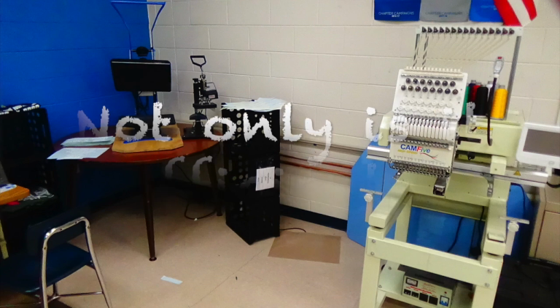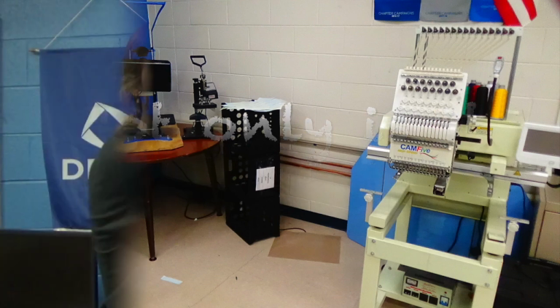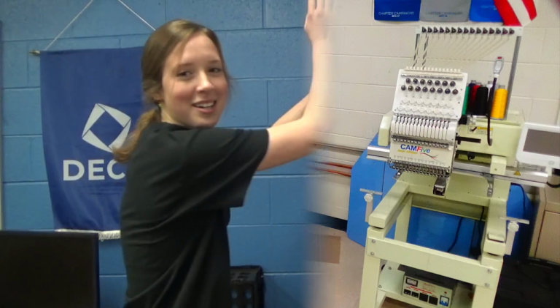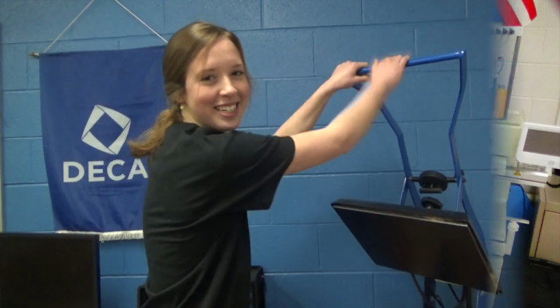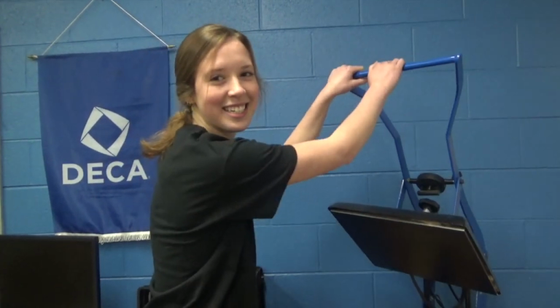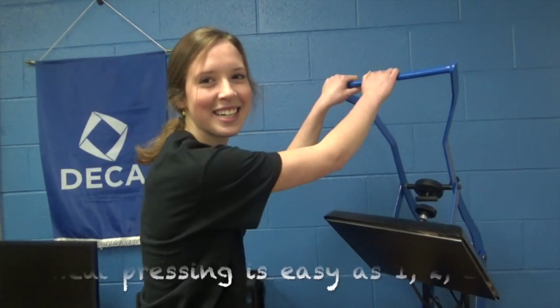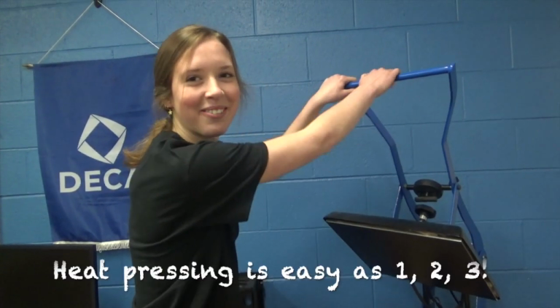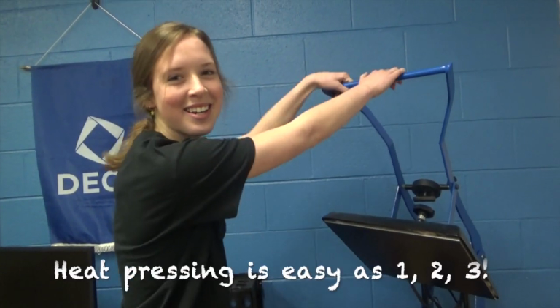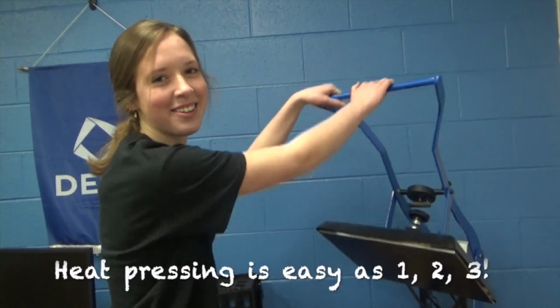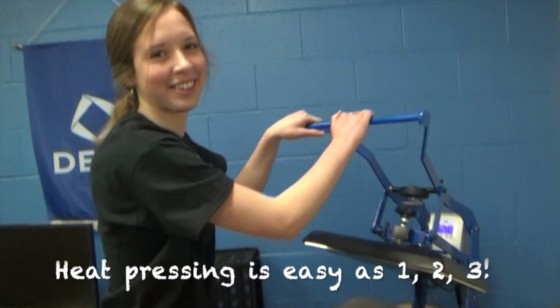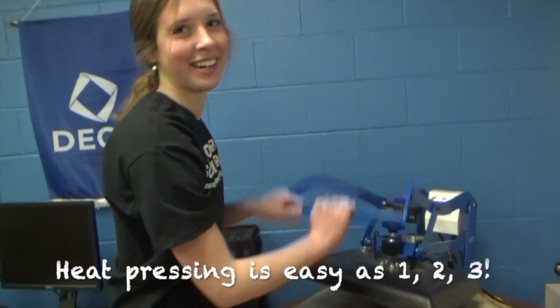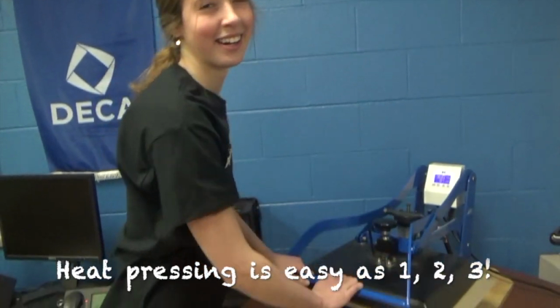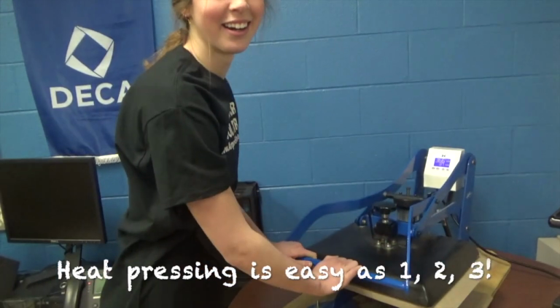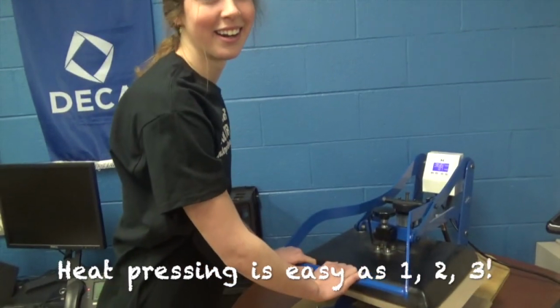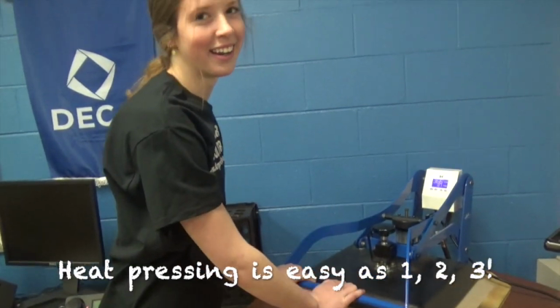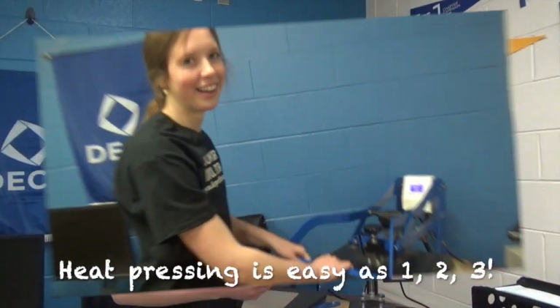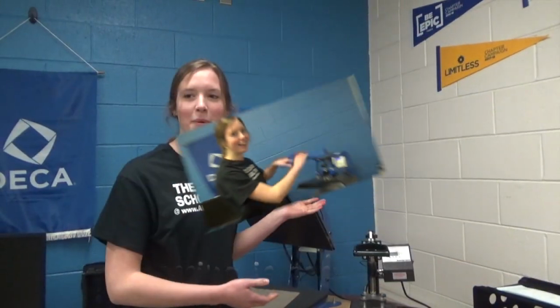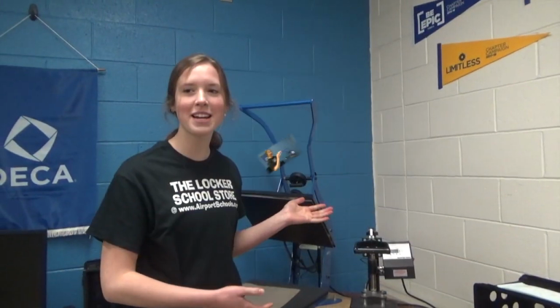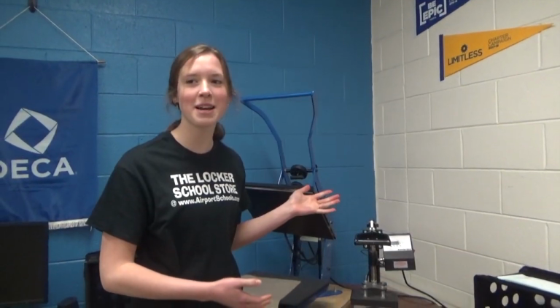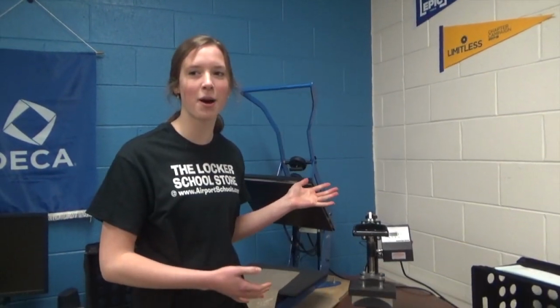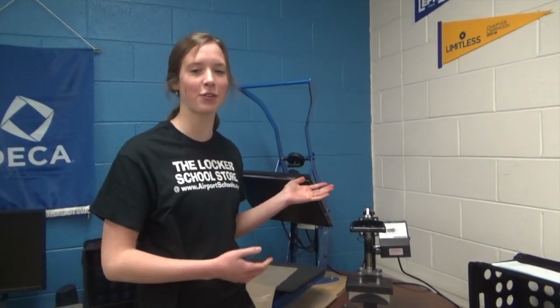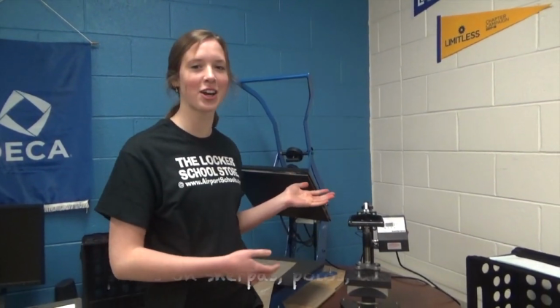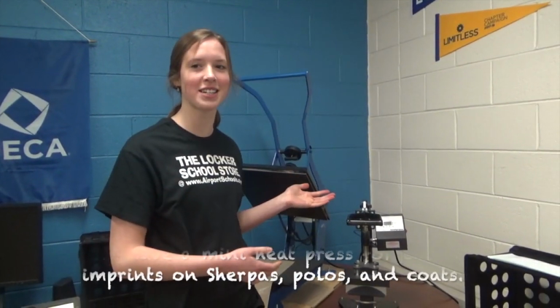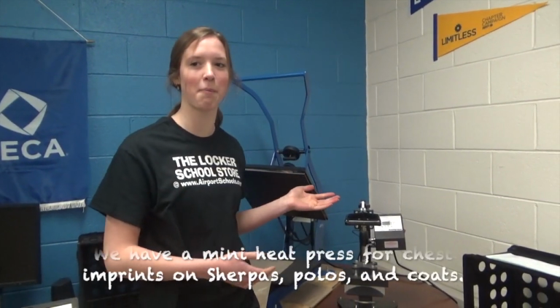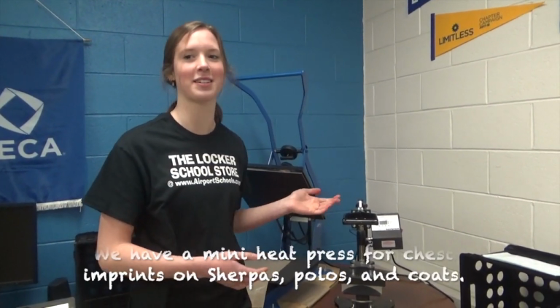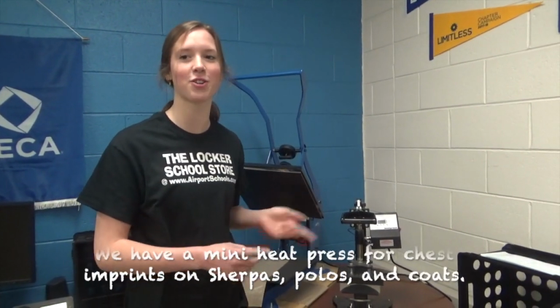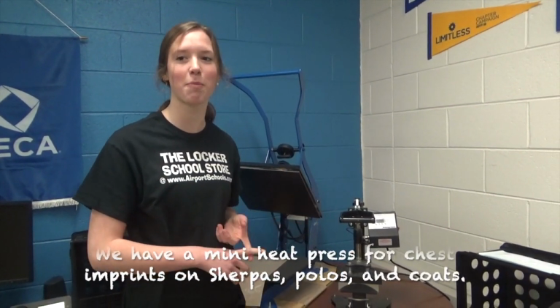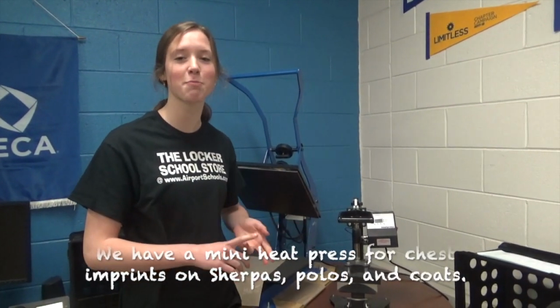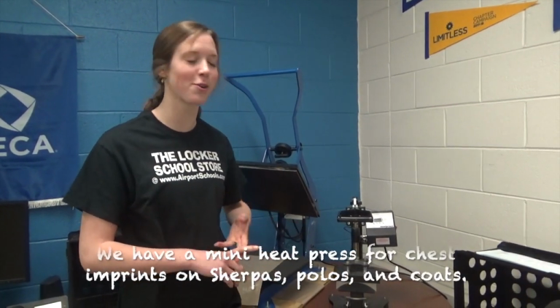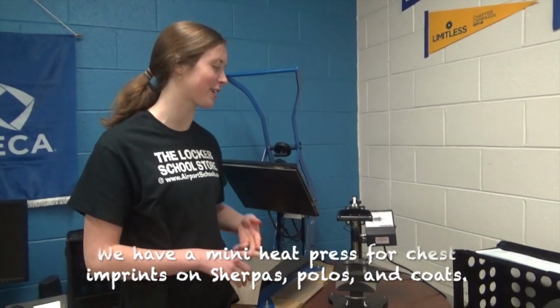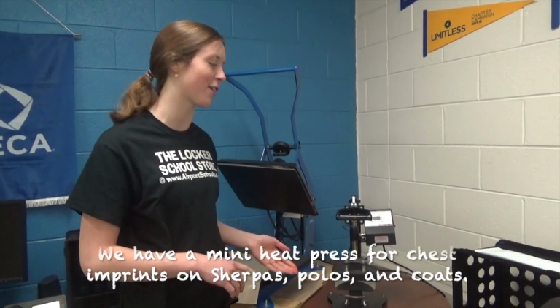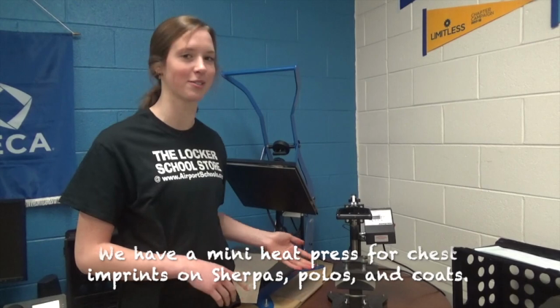Heat pressing is as easy as one, two, three. We use a mini heat press for chest imprints on Sherpas, polos, and coats.